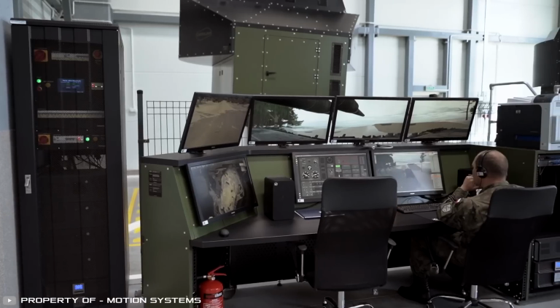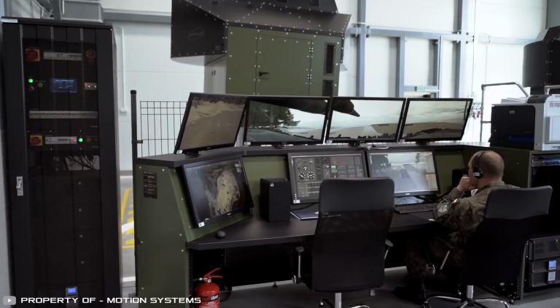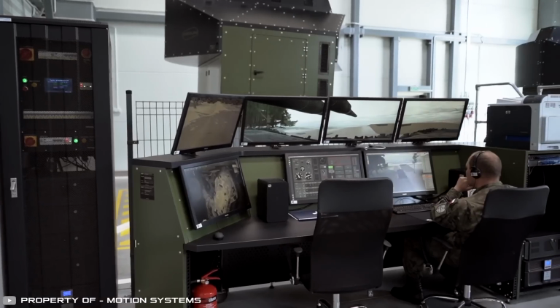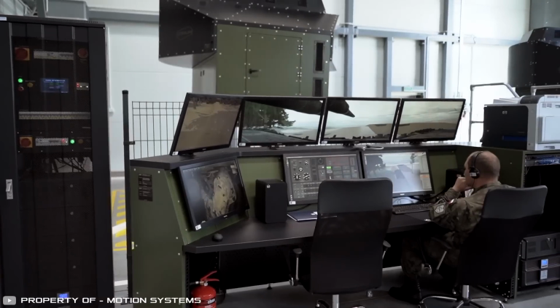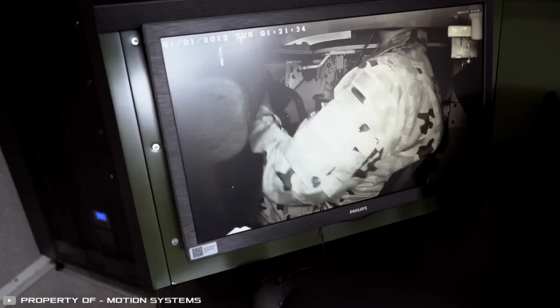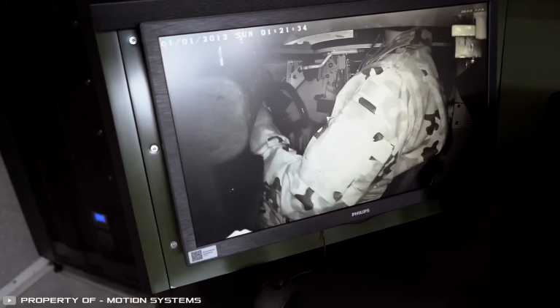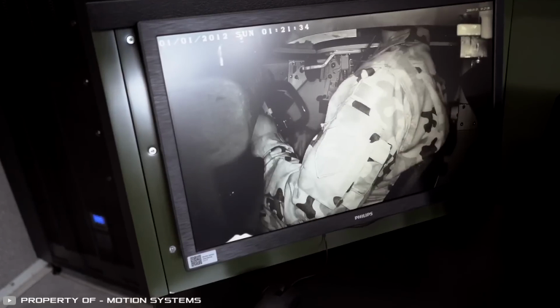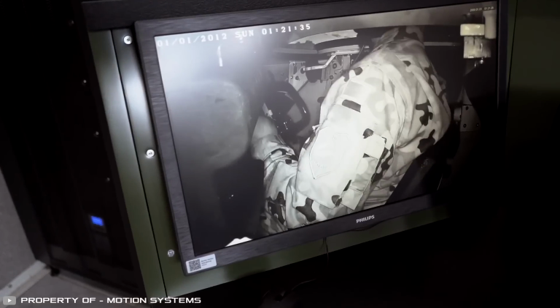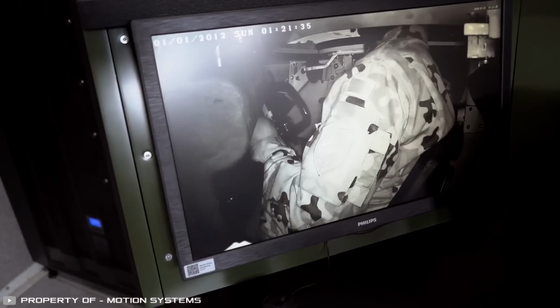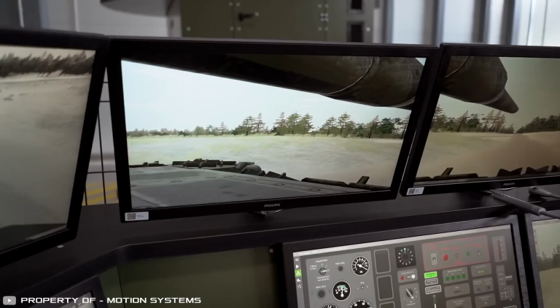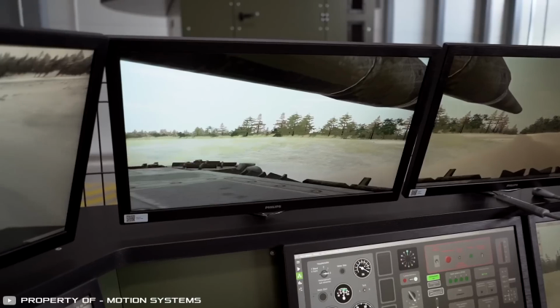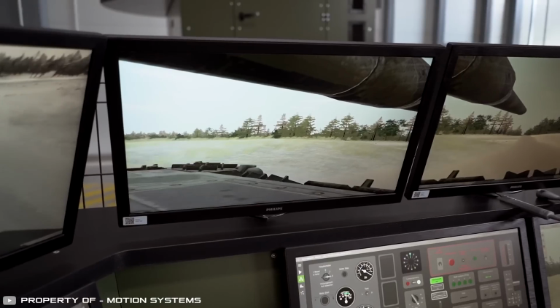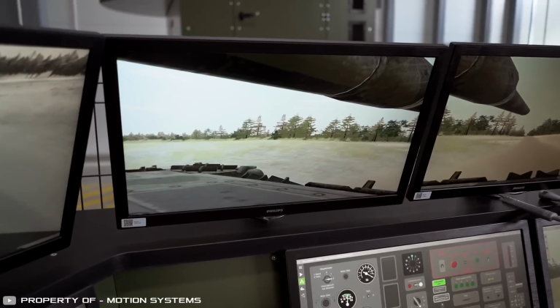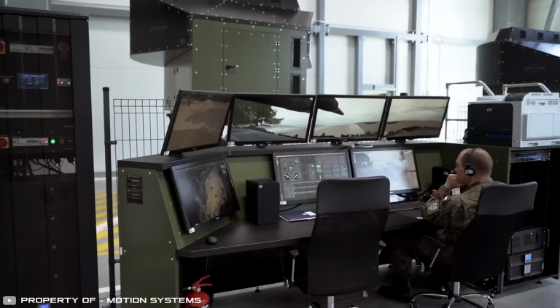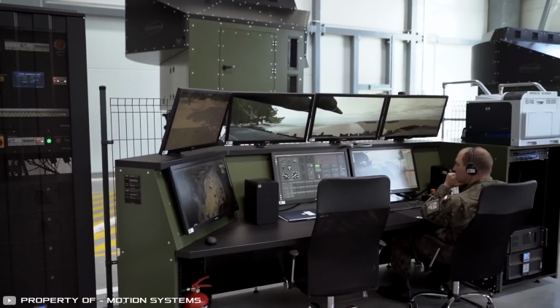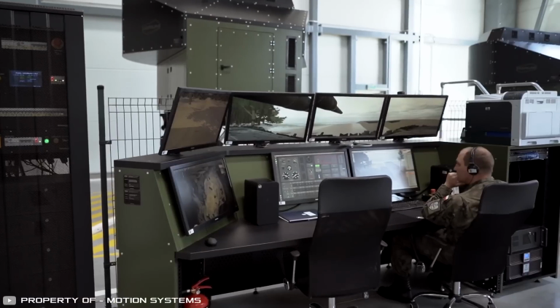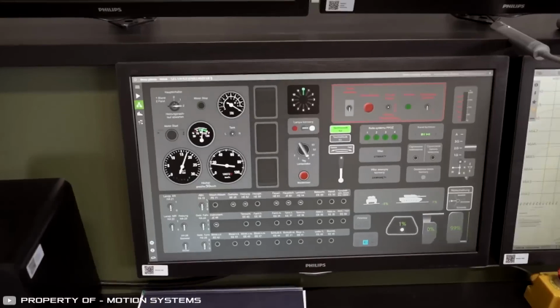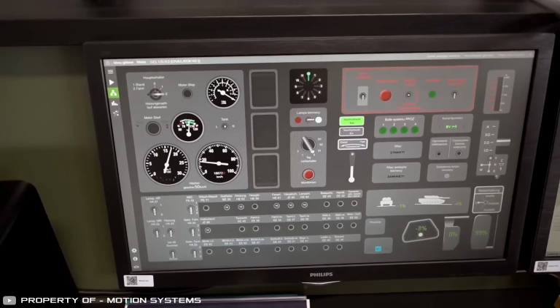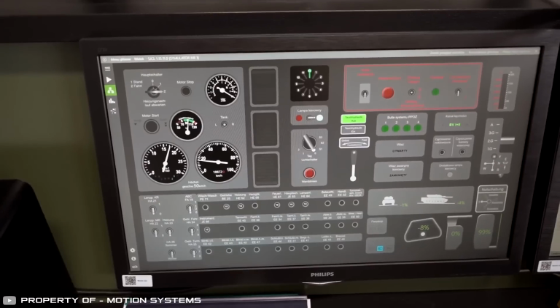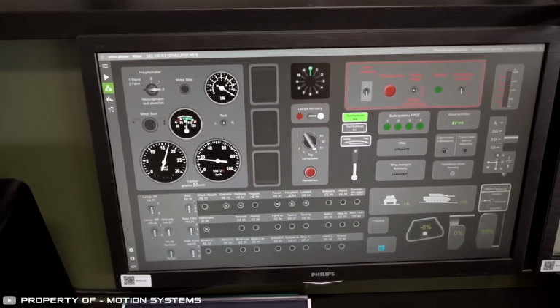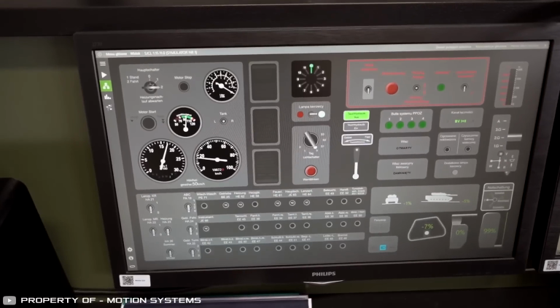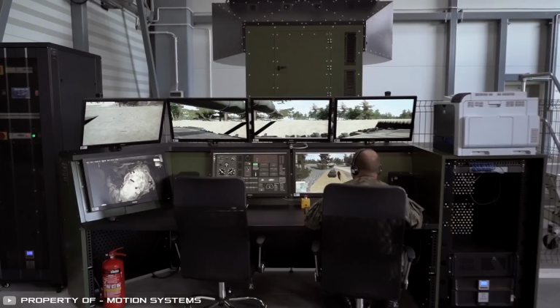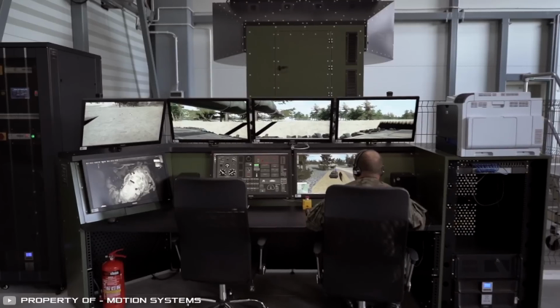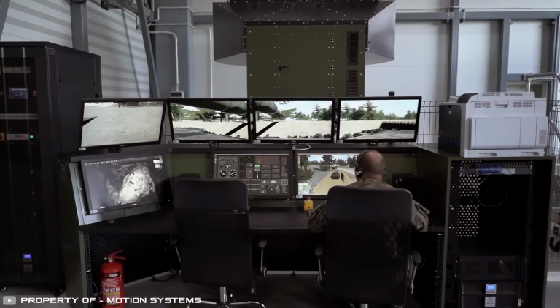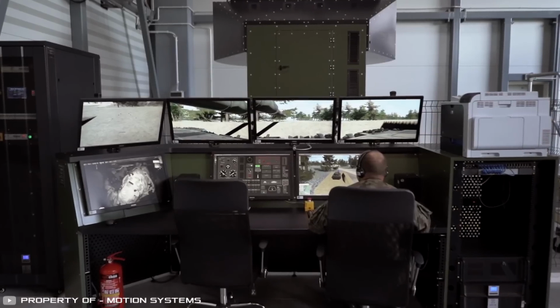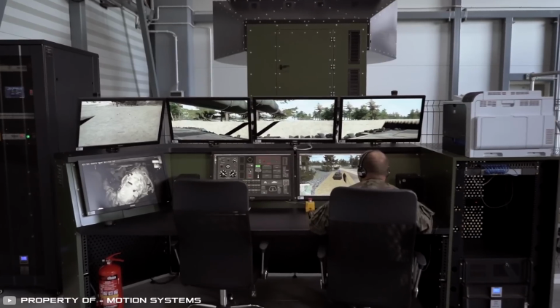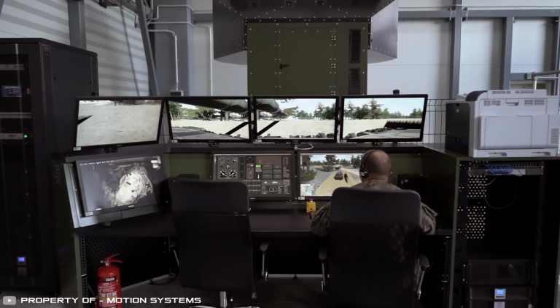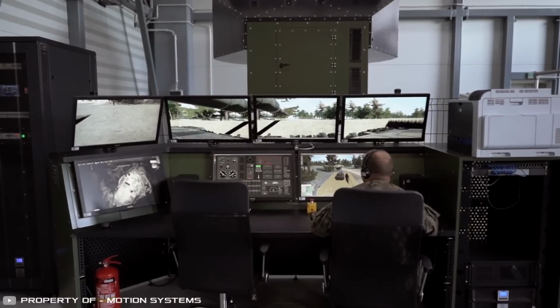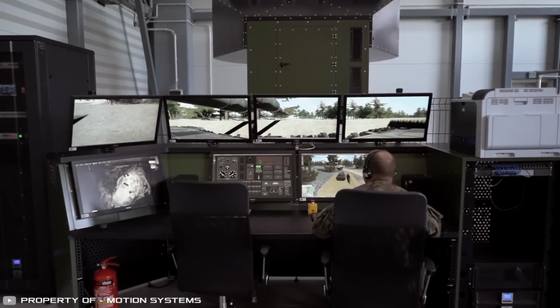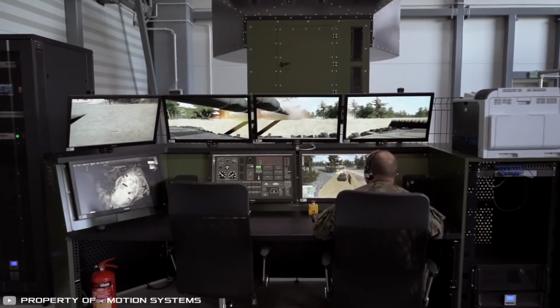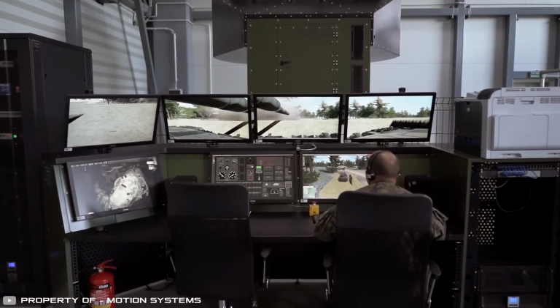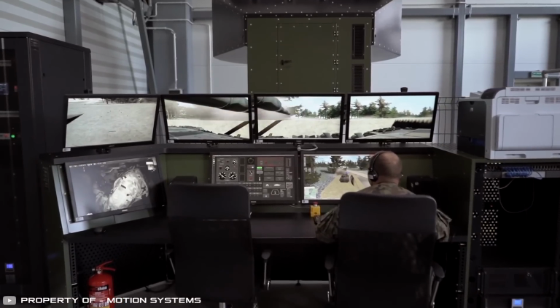Instructors monitor training using their own monitors that duplicate information from the cabin and through surveillance cameras.